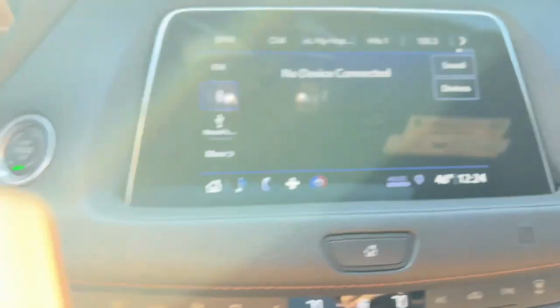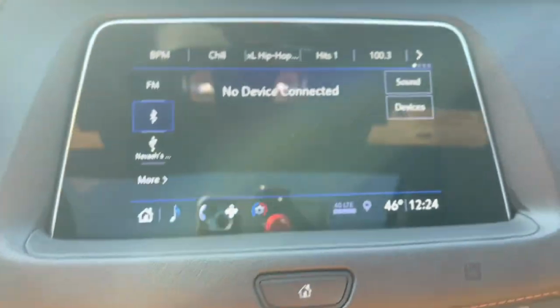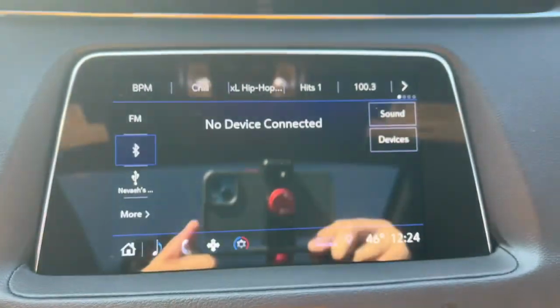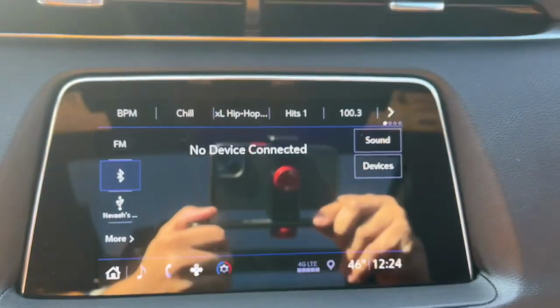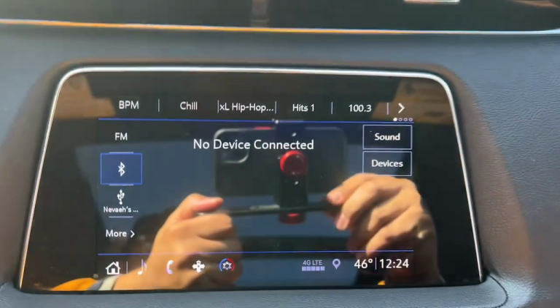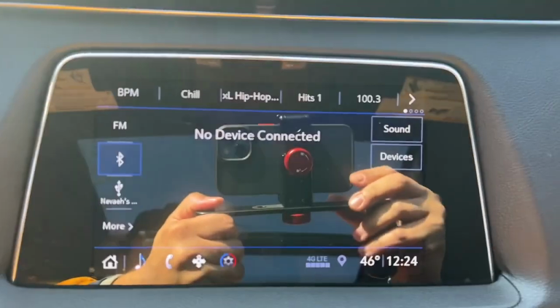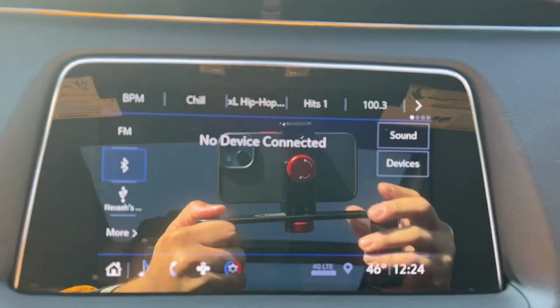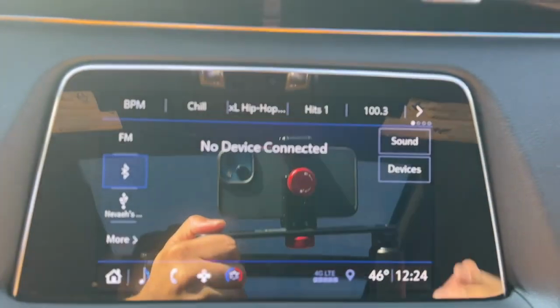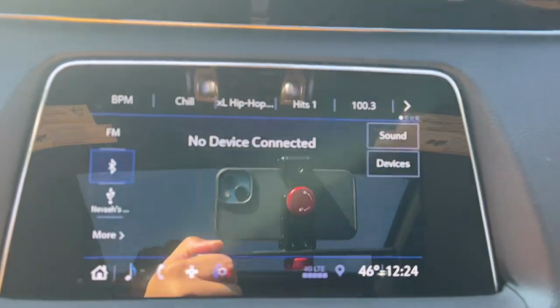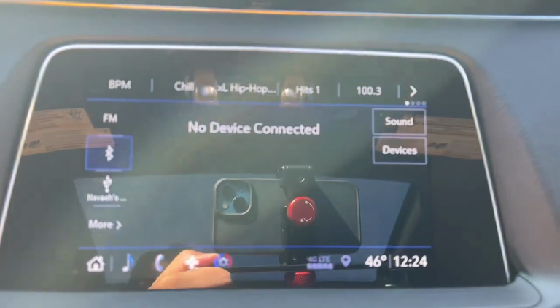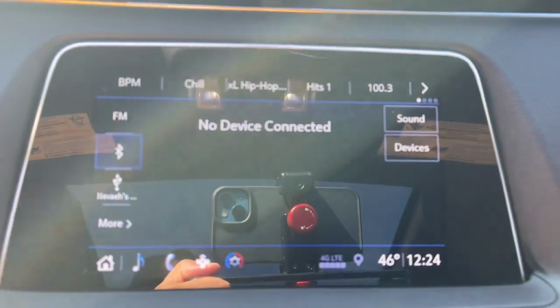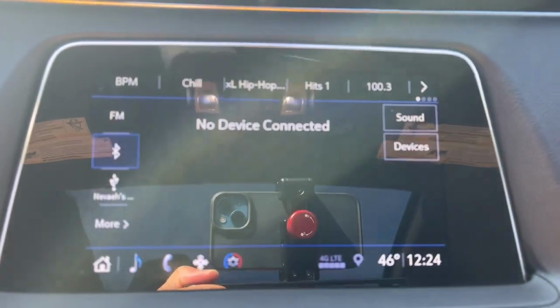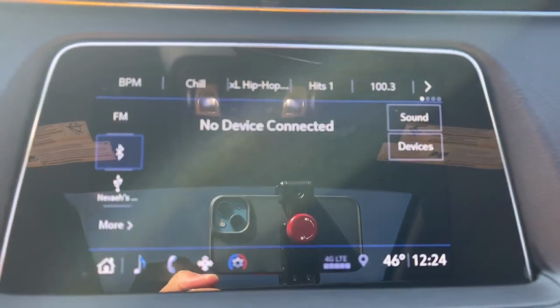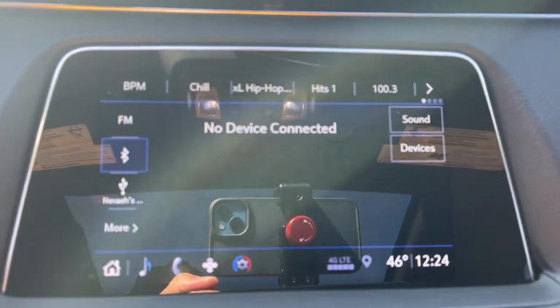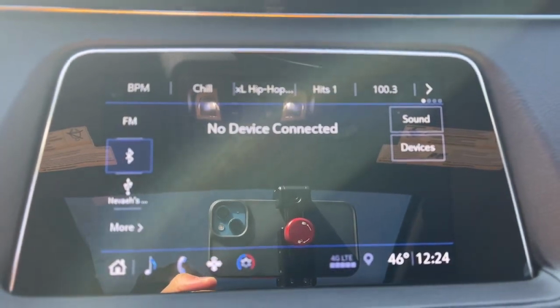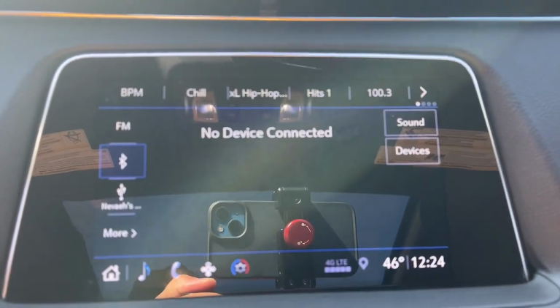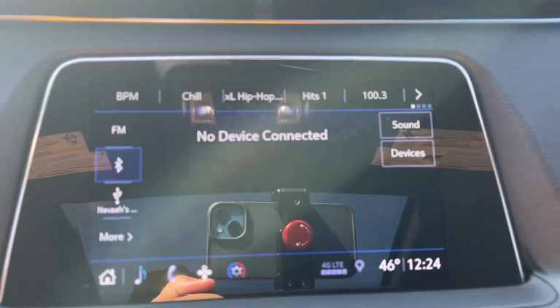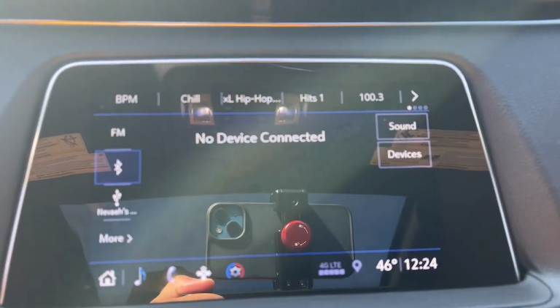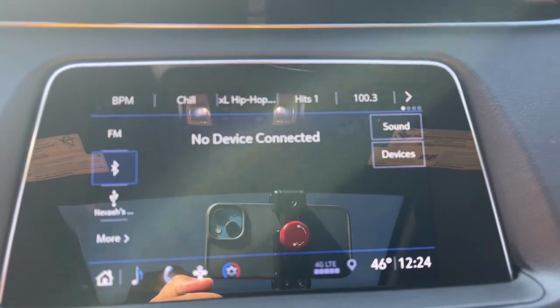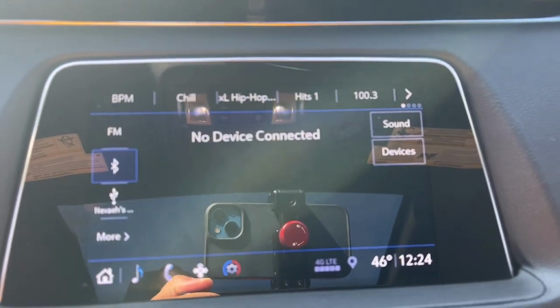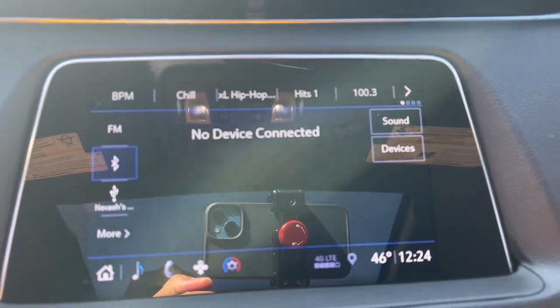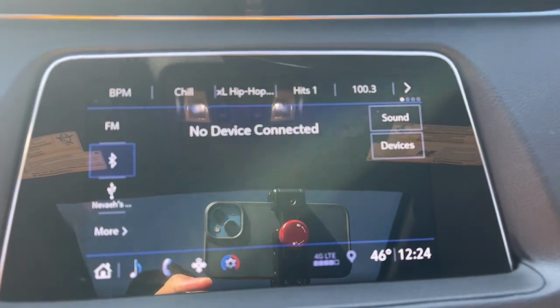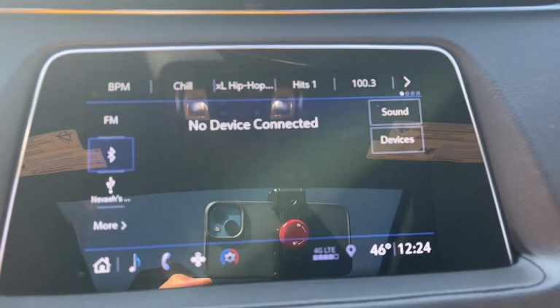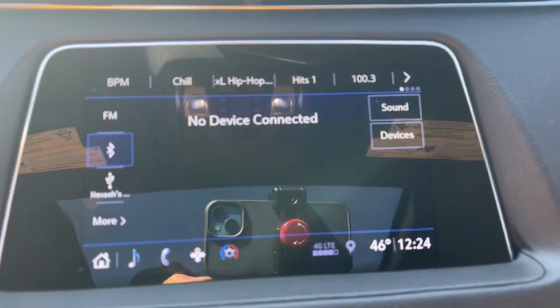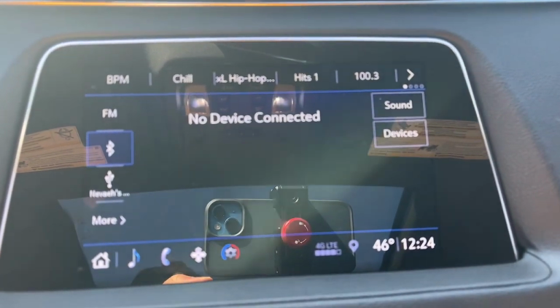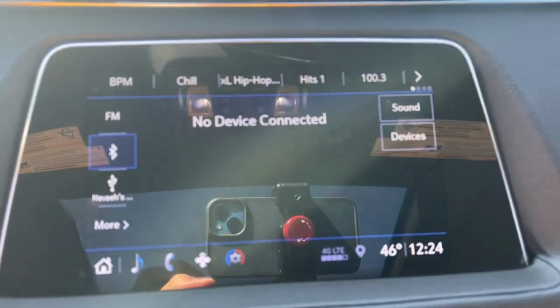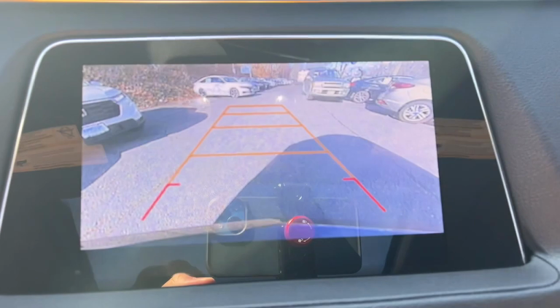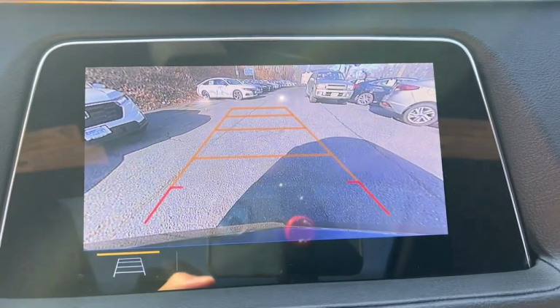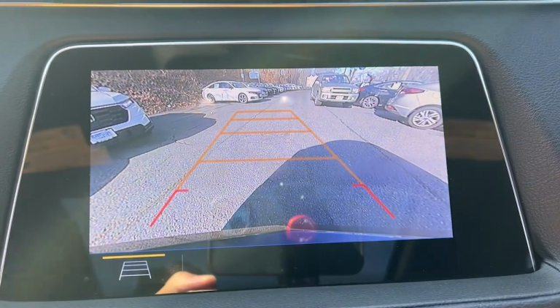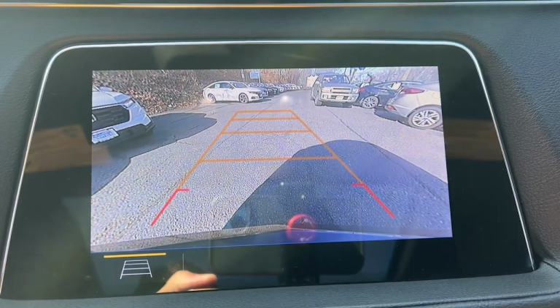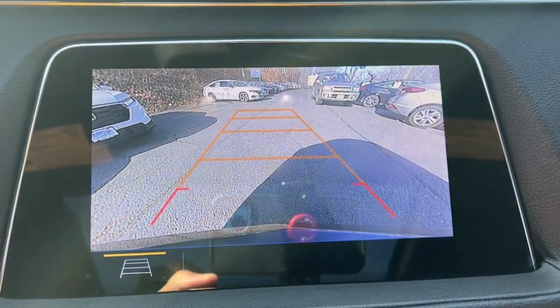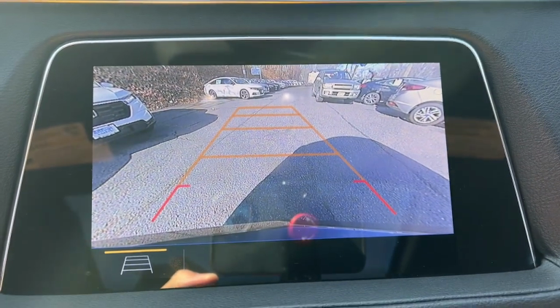Heated rear seat, heated mirrors, power liftgate, backup camera, power passenger seat.